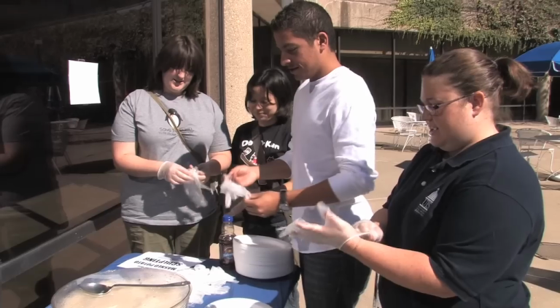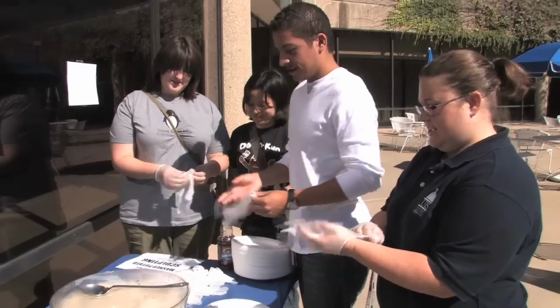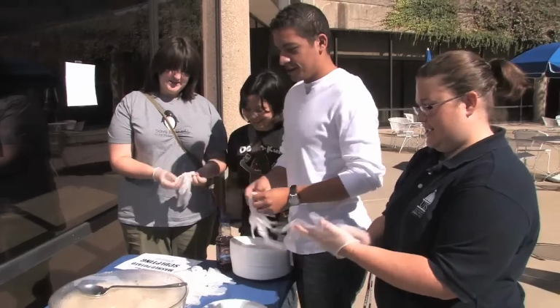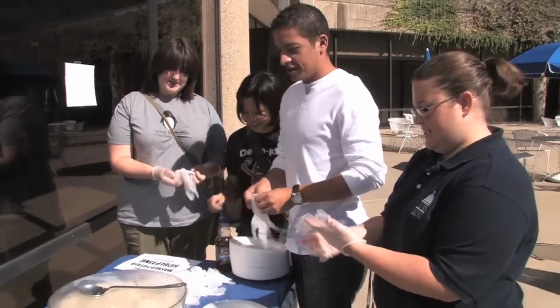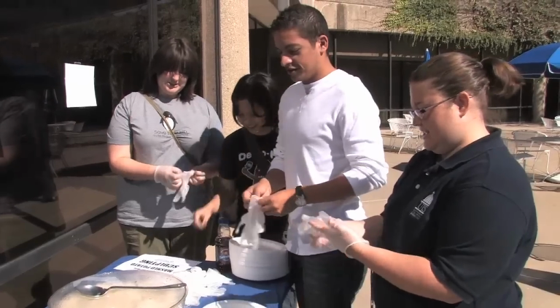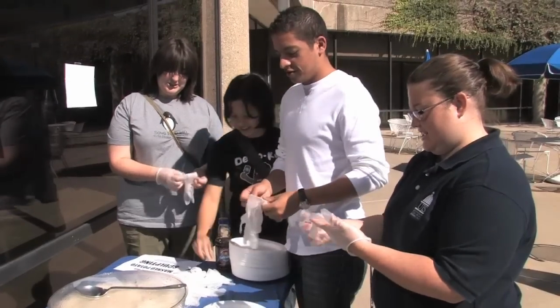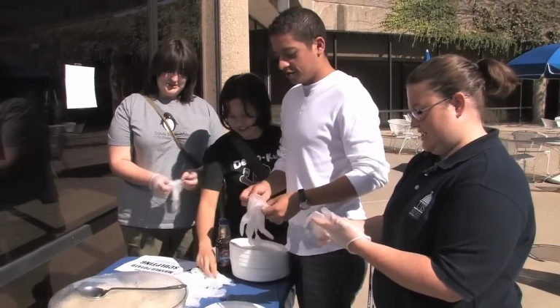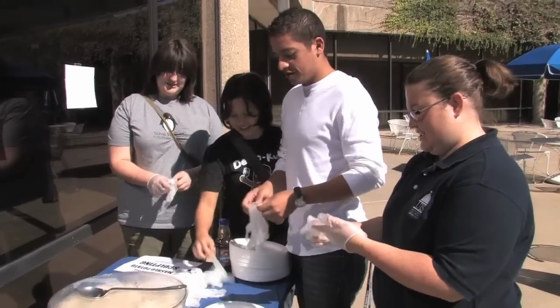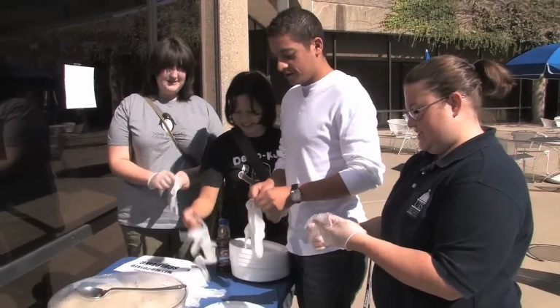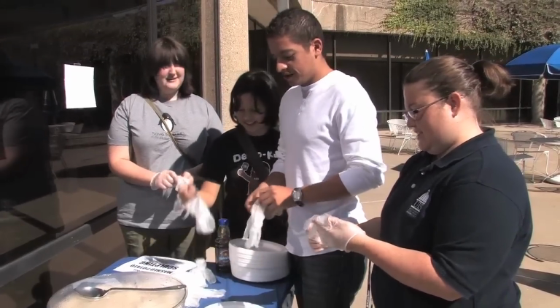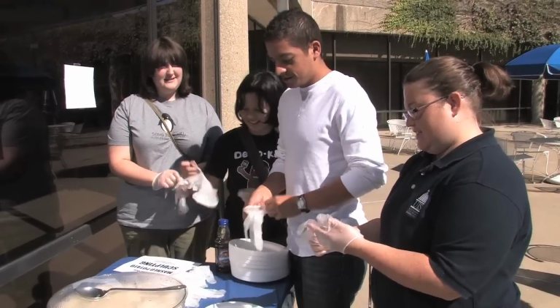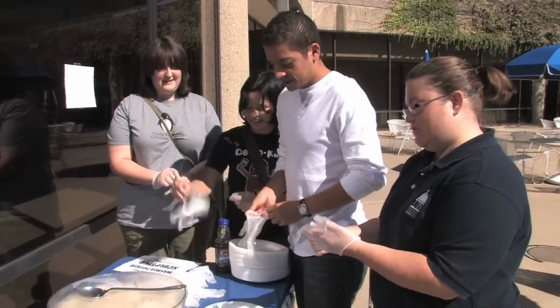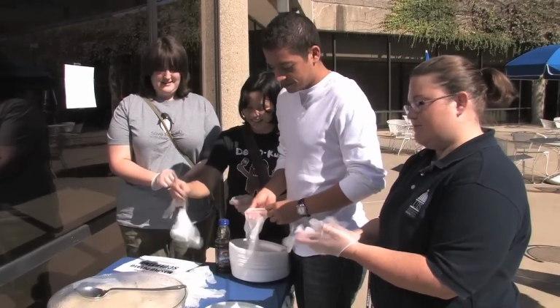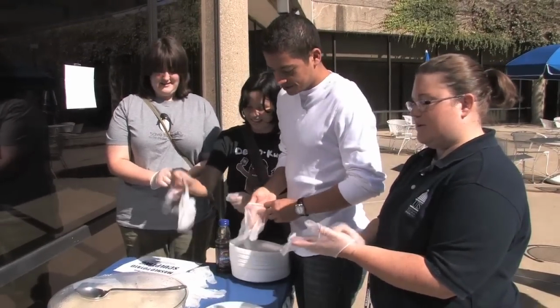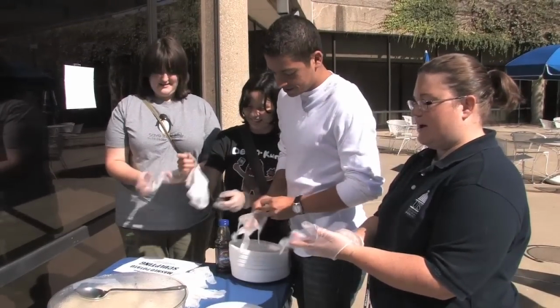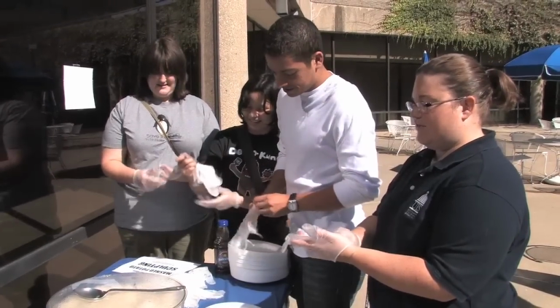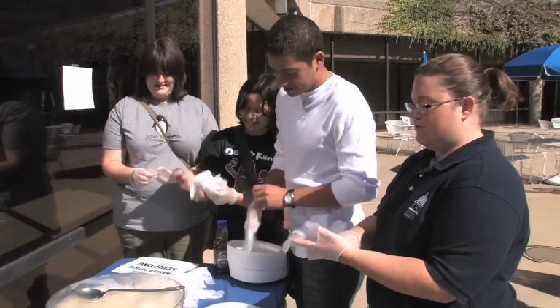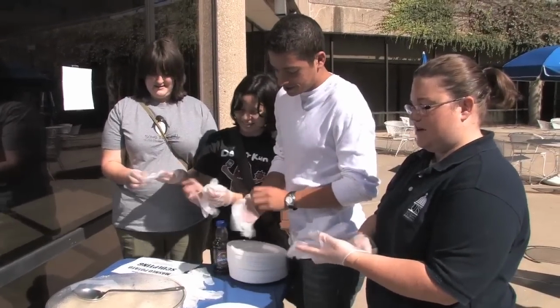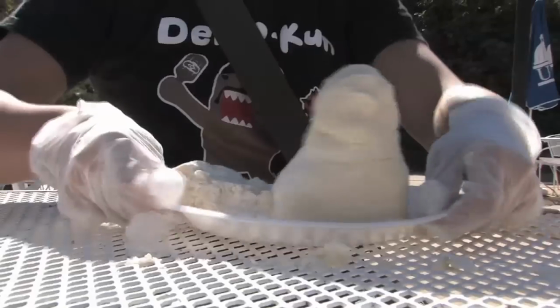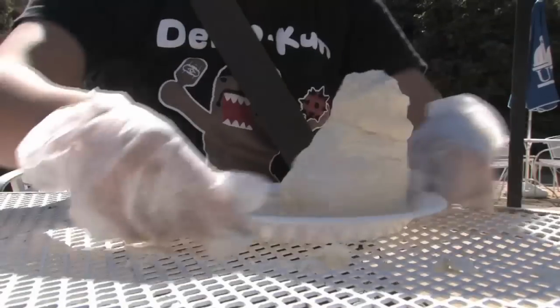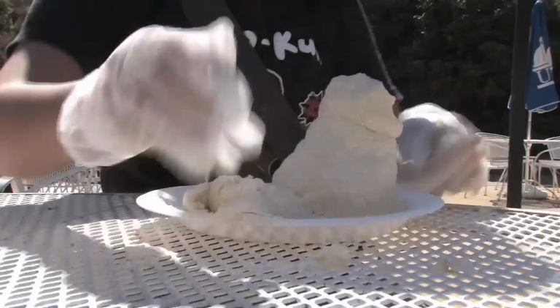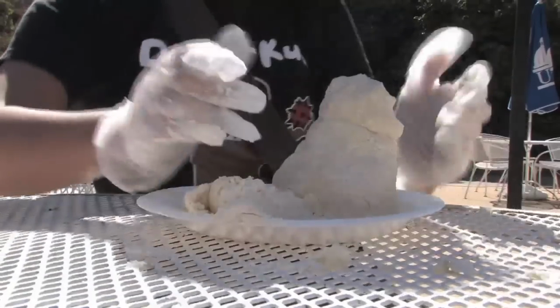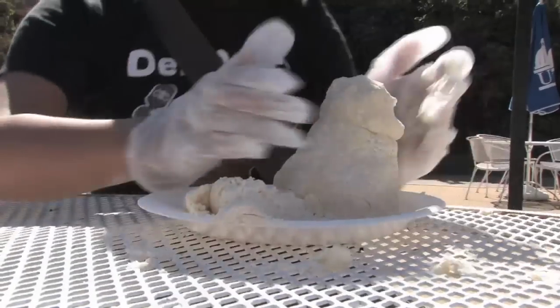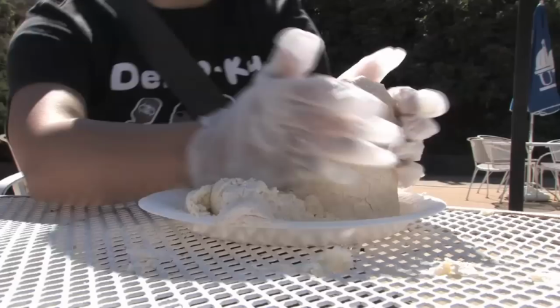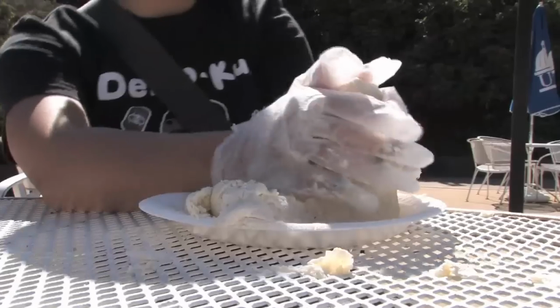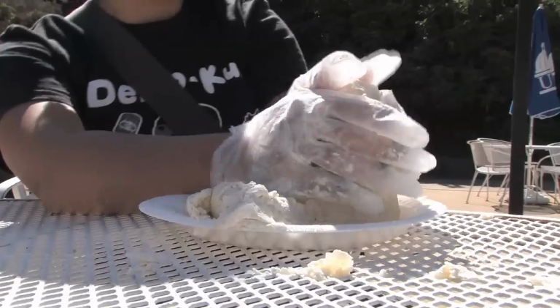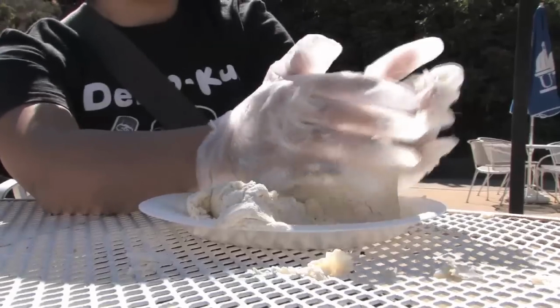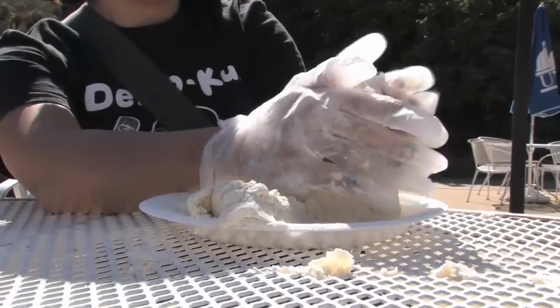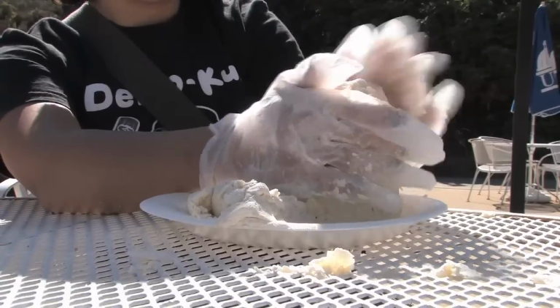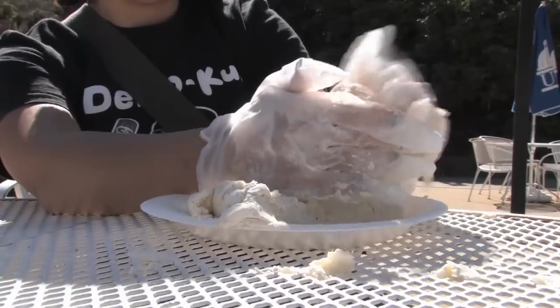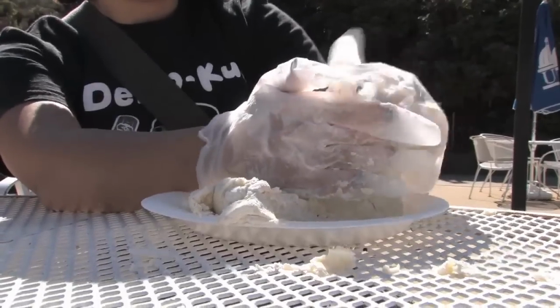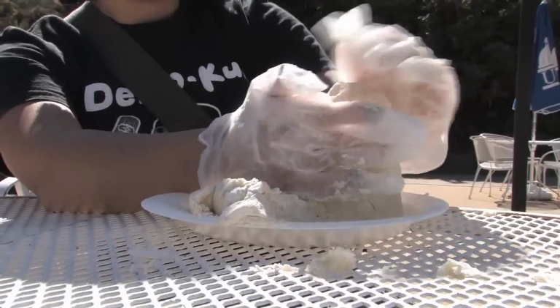Can I make, like, a snowman? You can make whatever you want. Today we're mashed potato sculpting for homecoming.